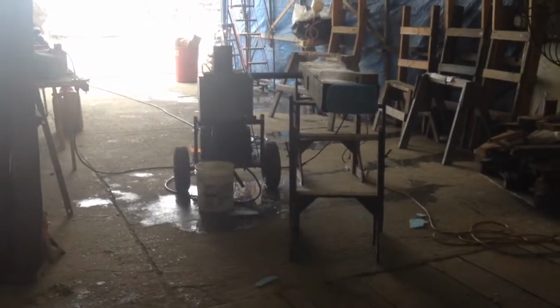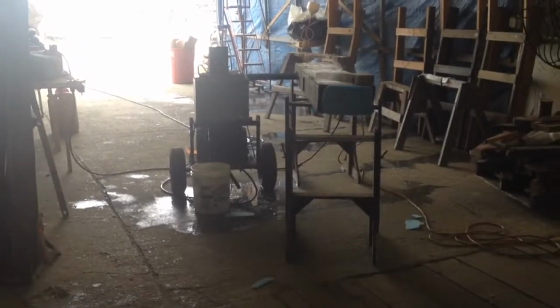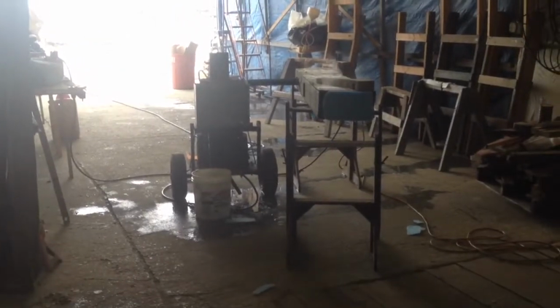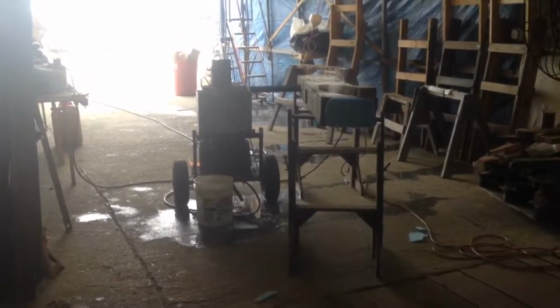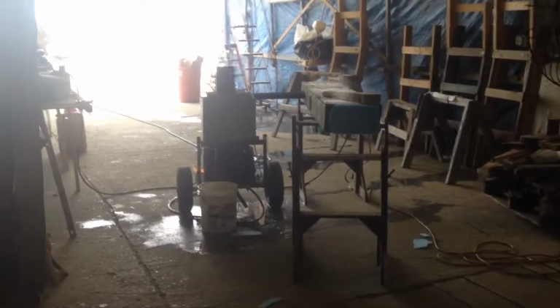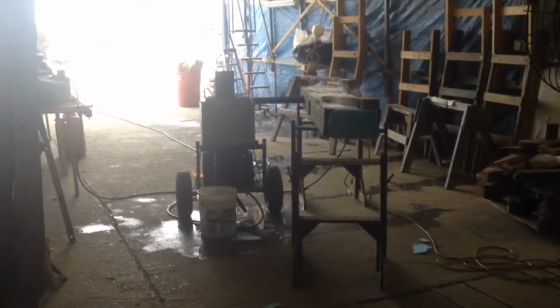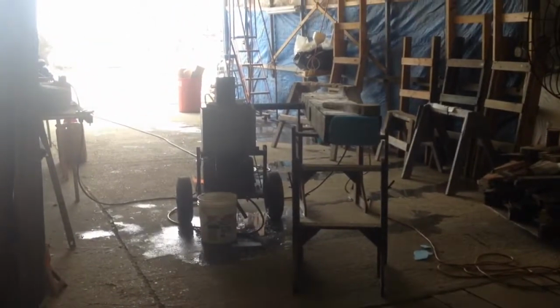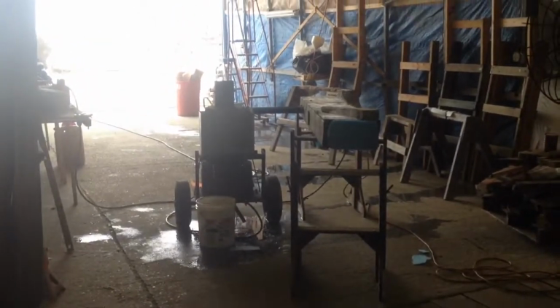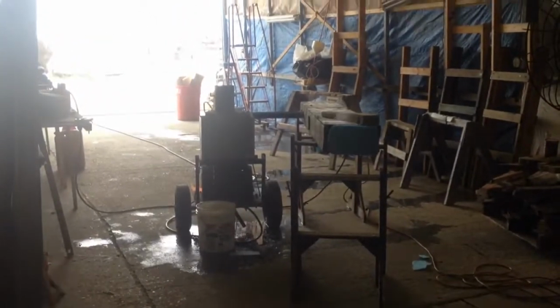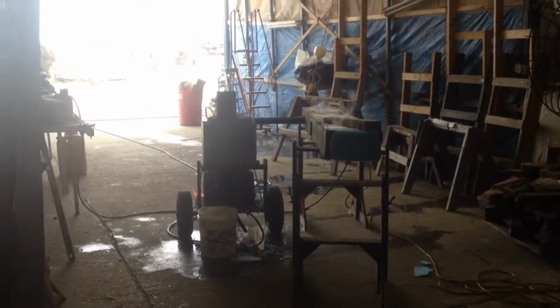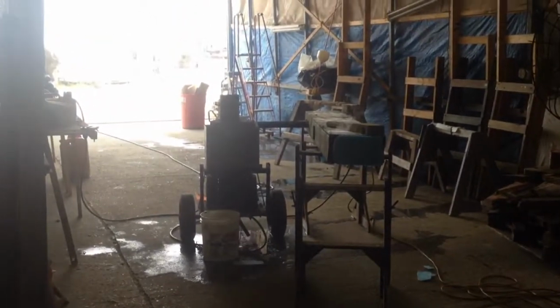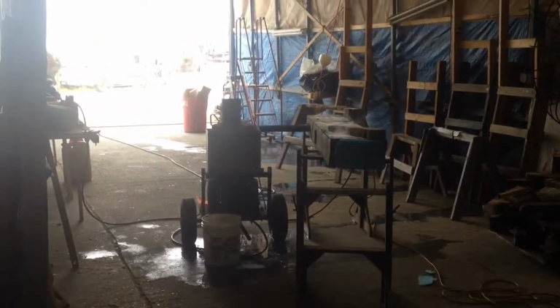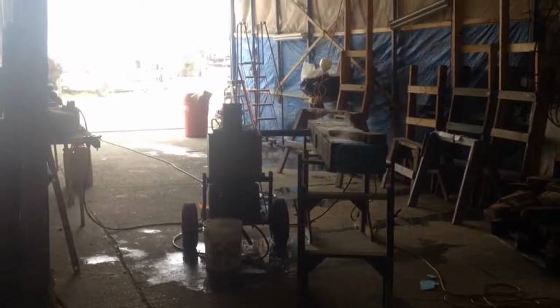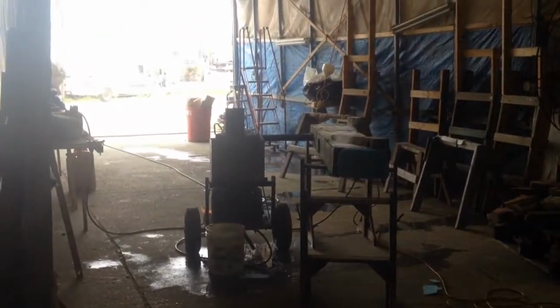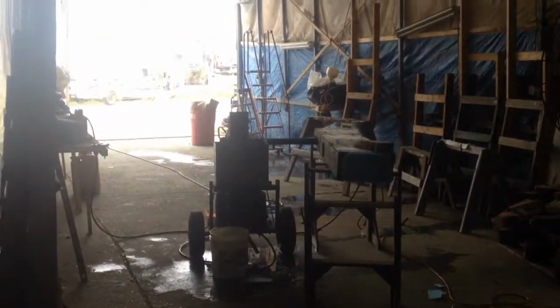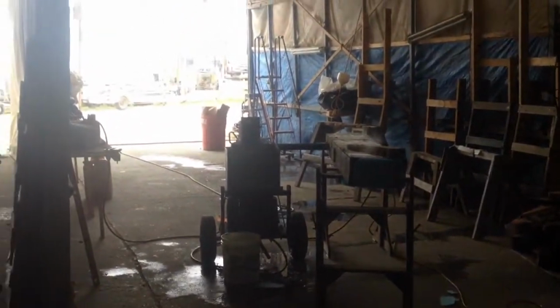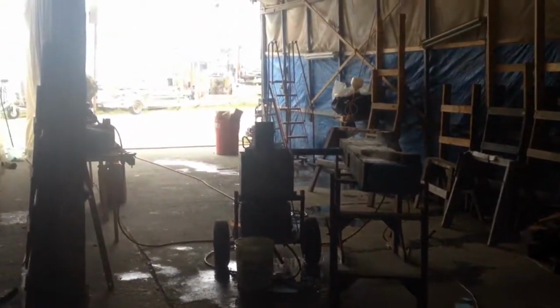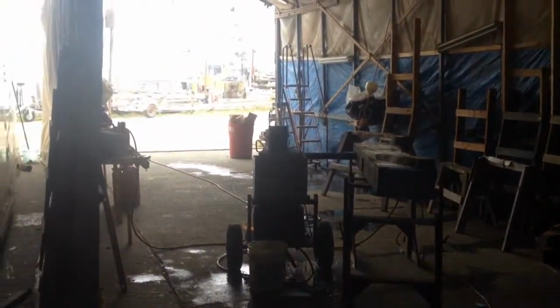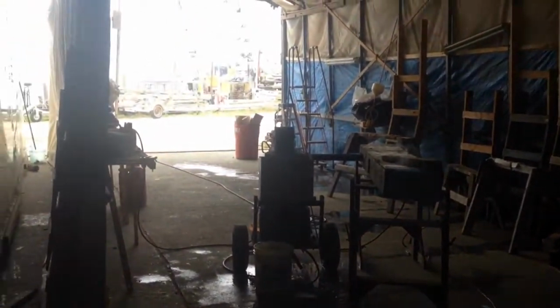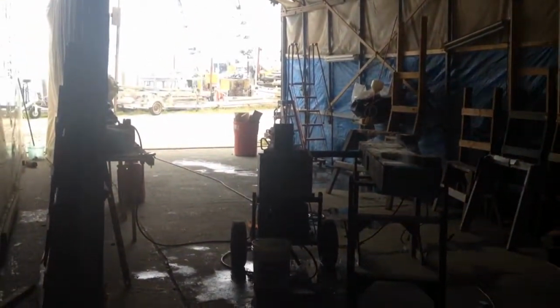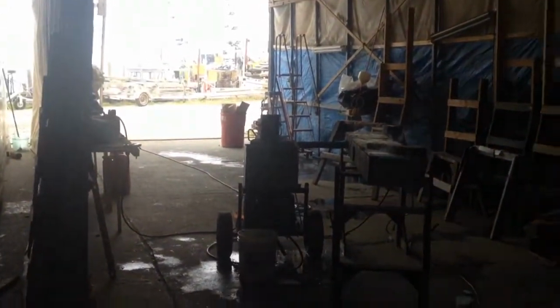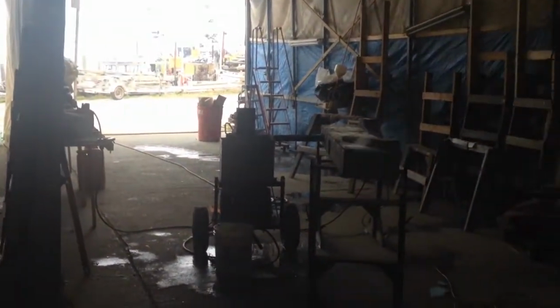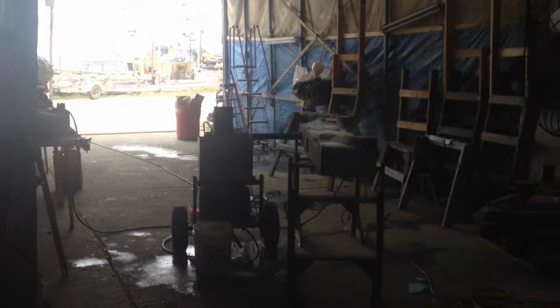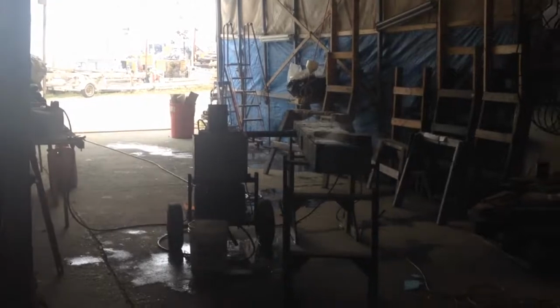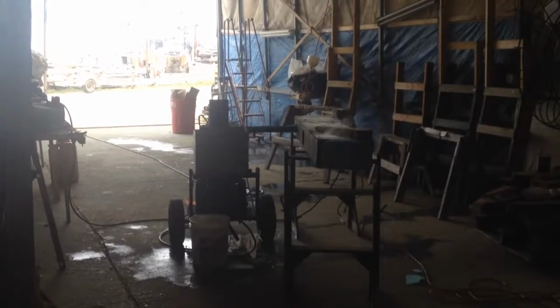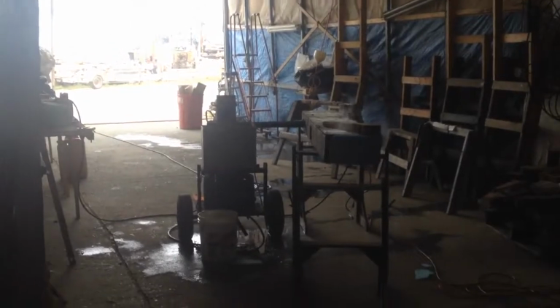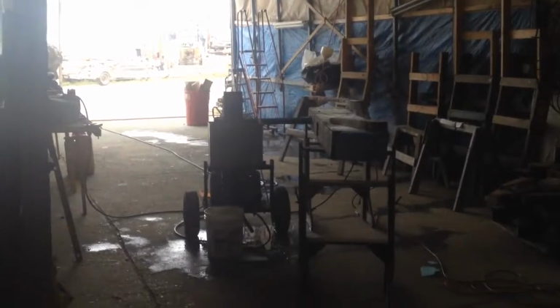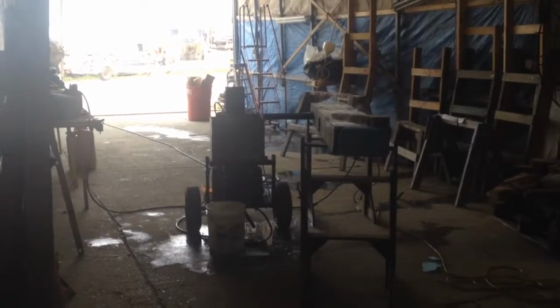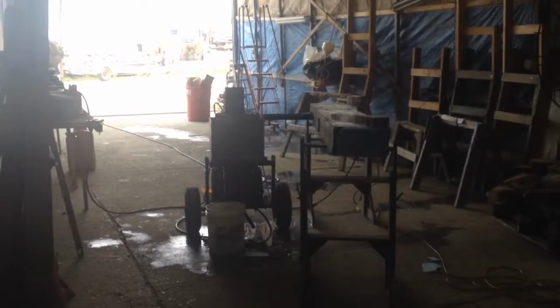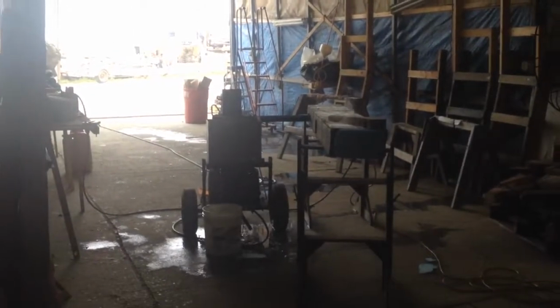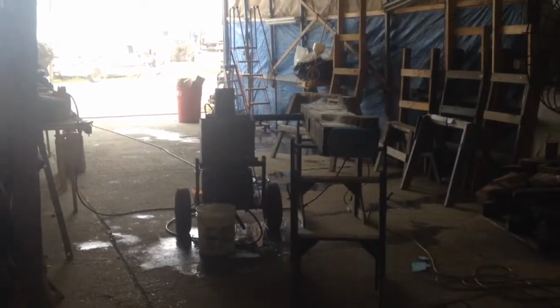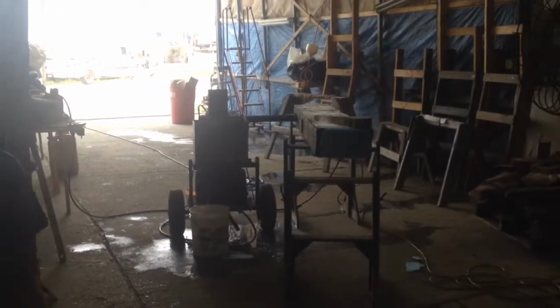Folks, don't try this at home. We'll be back in a minute with another video on the actual bending and installation of the frames.